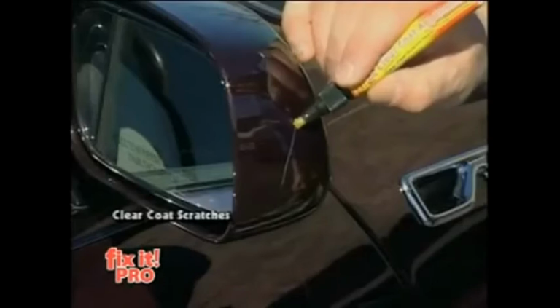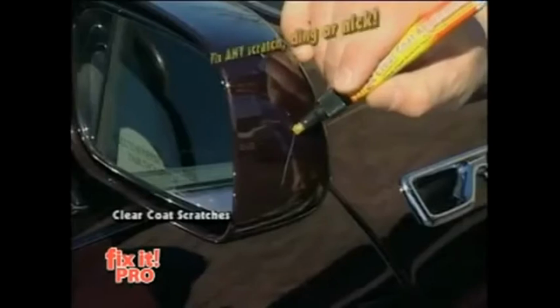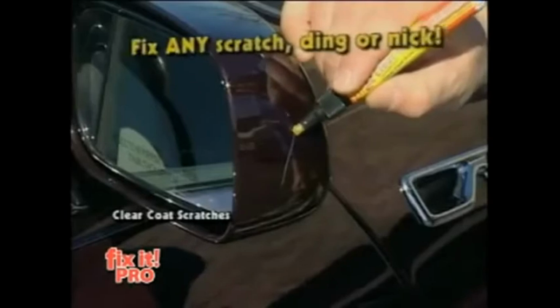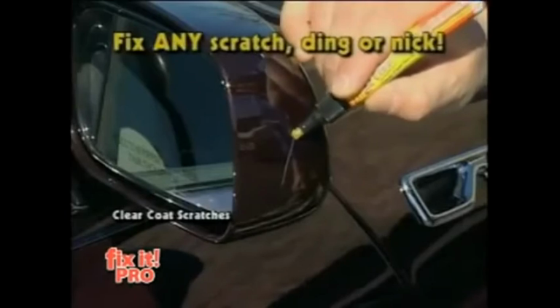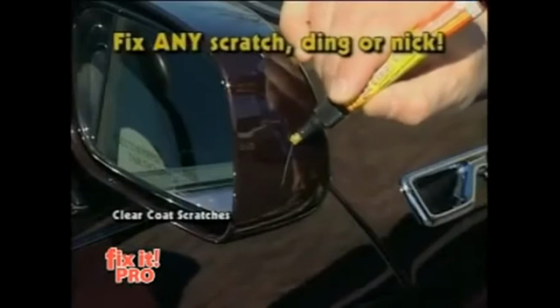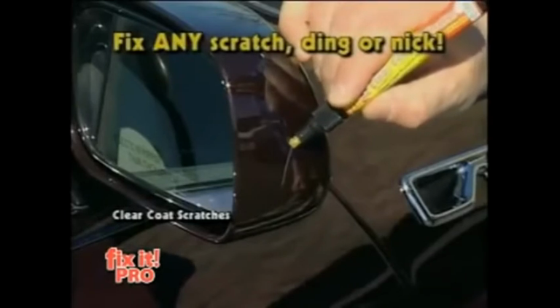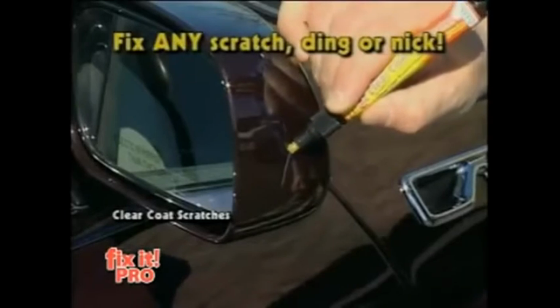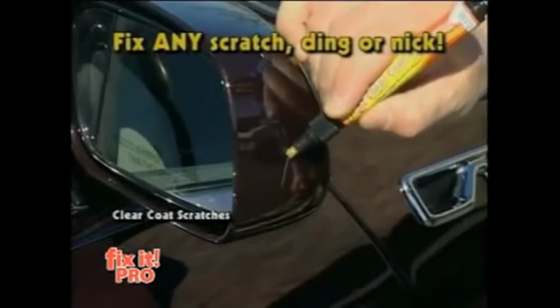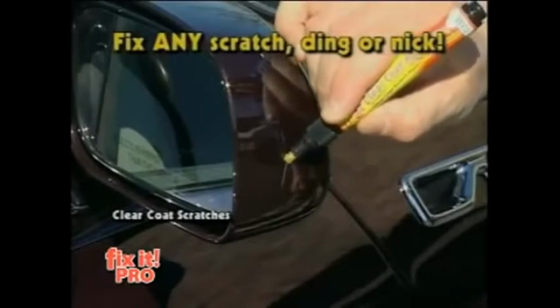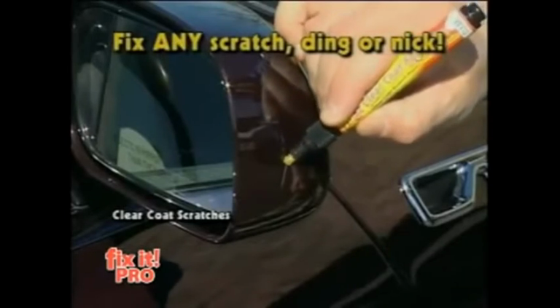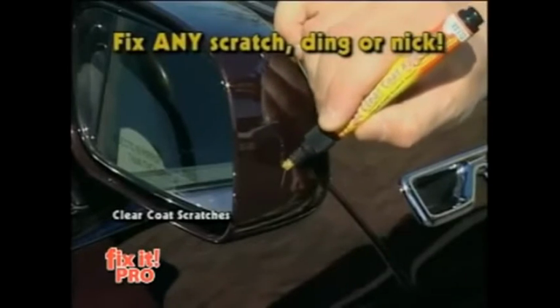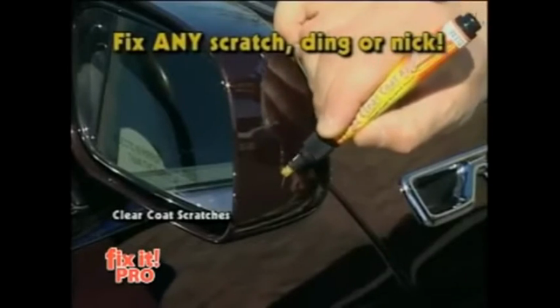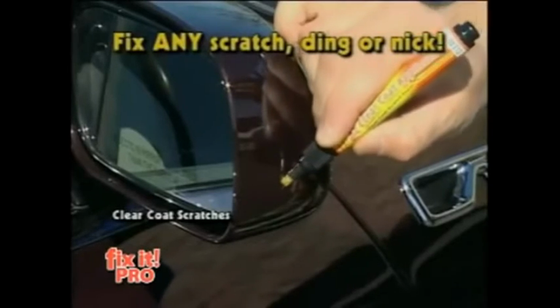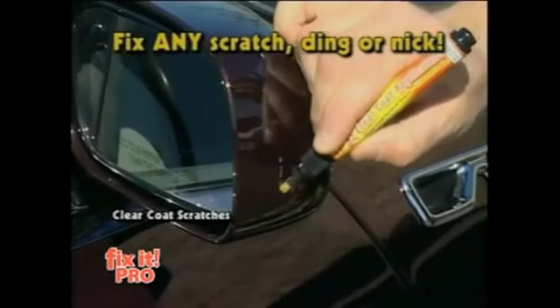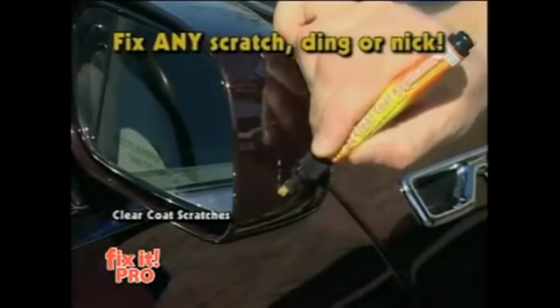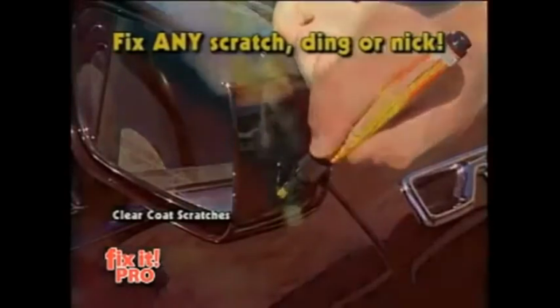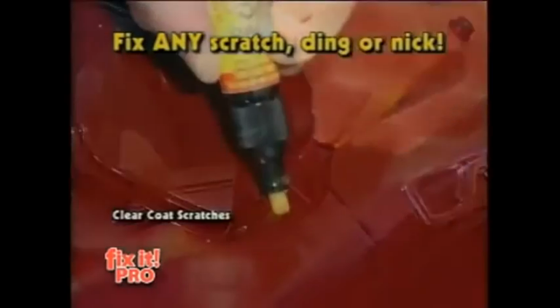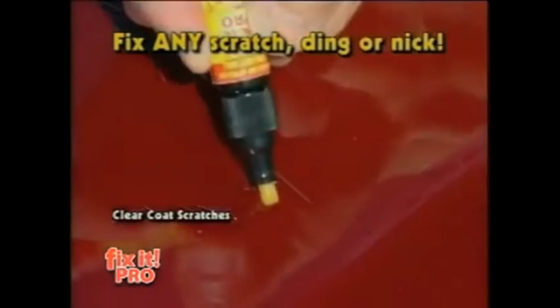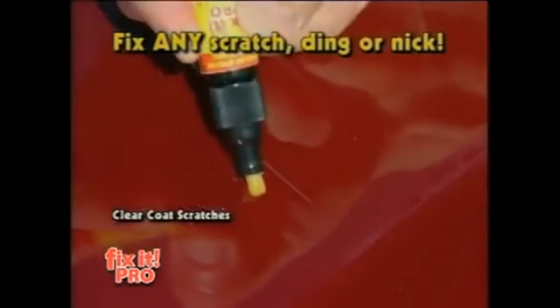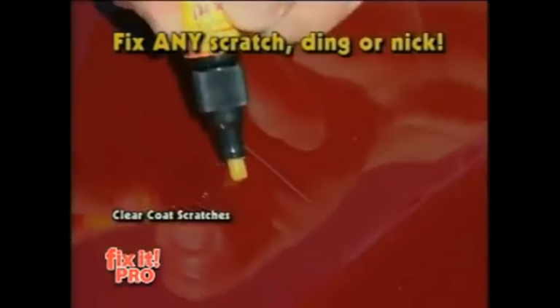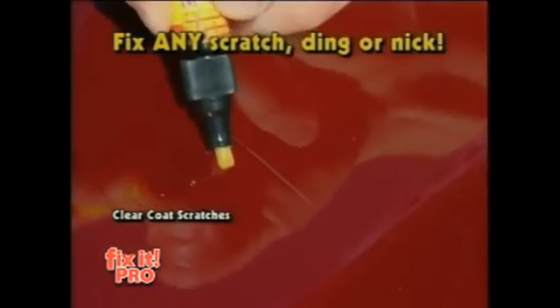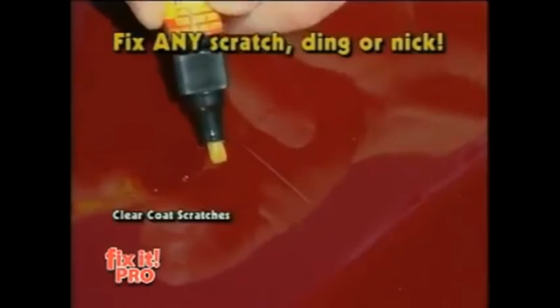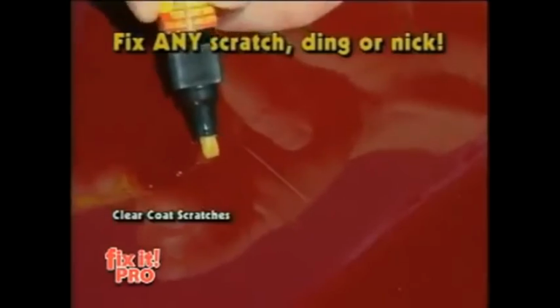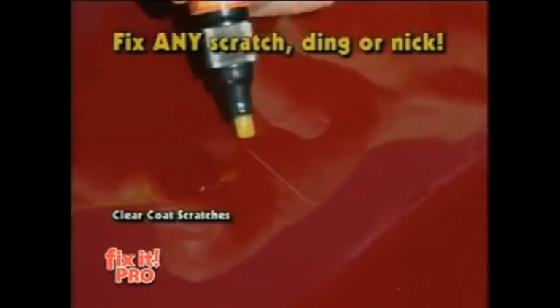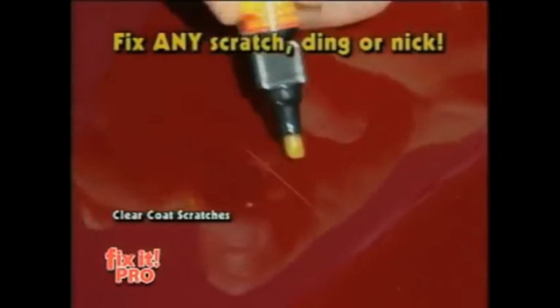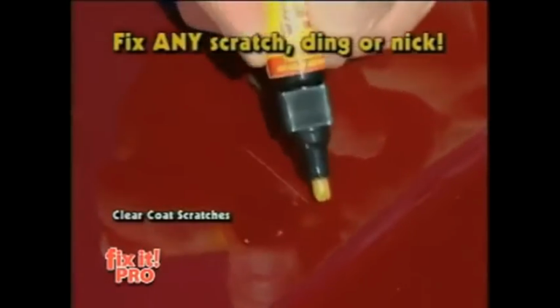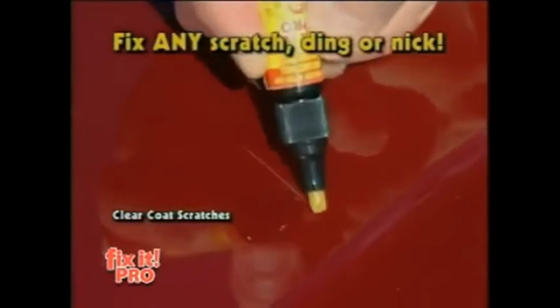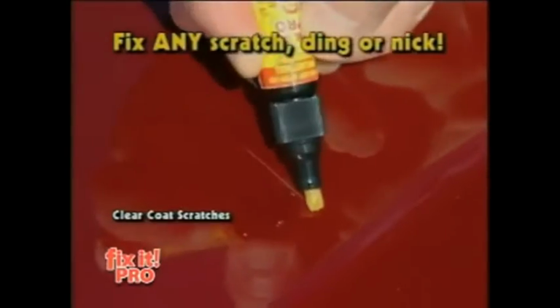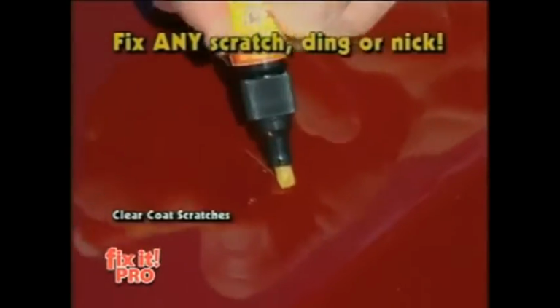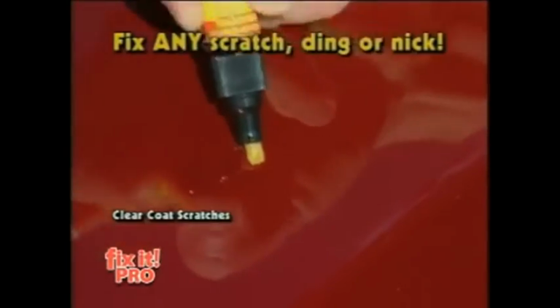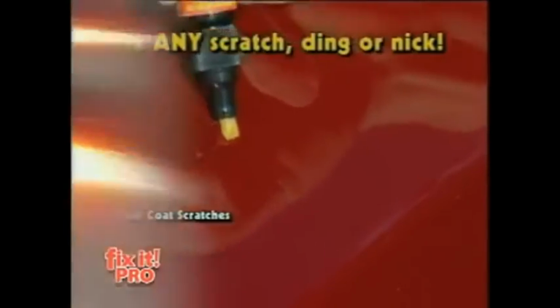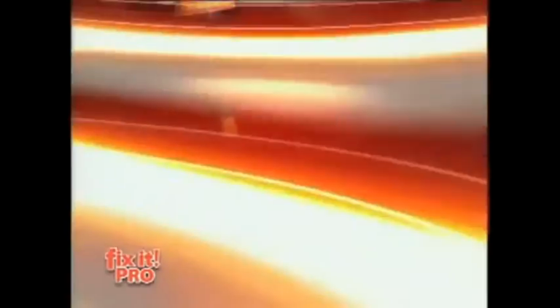Got a scratch? Fix it. Got a door ding? Fix it. Got a nick? Fix it and forget it.